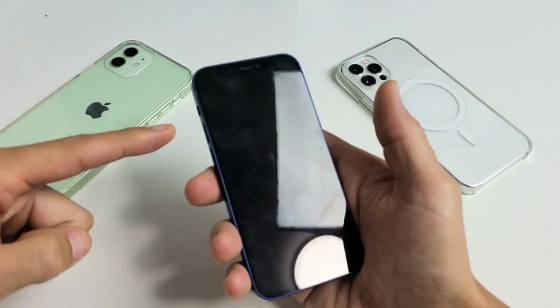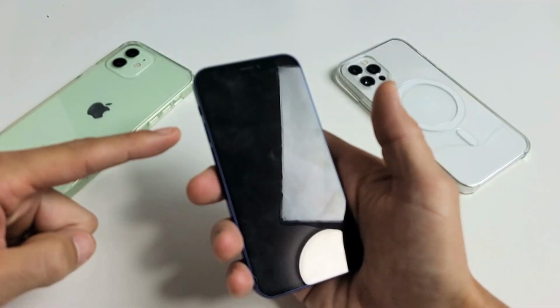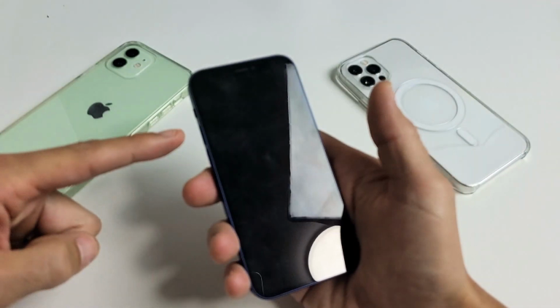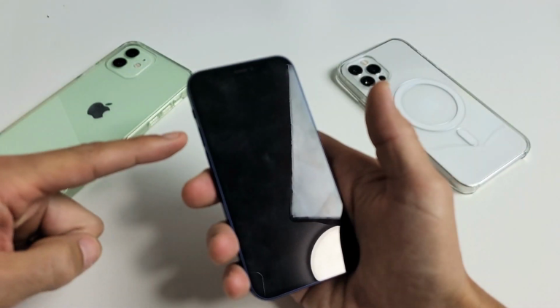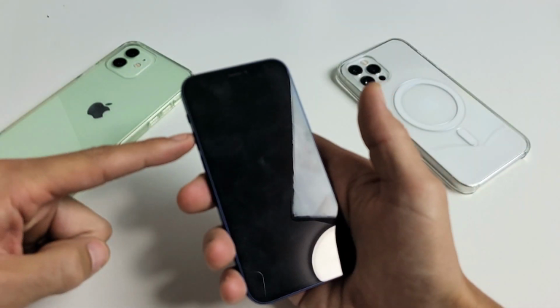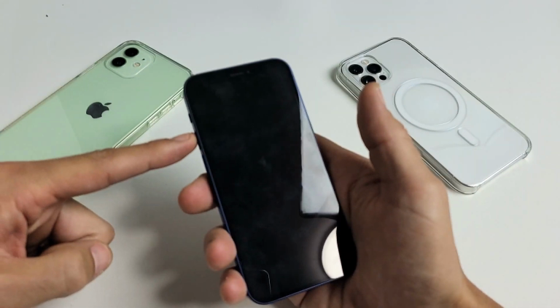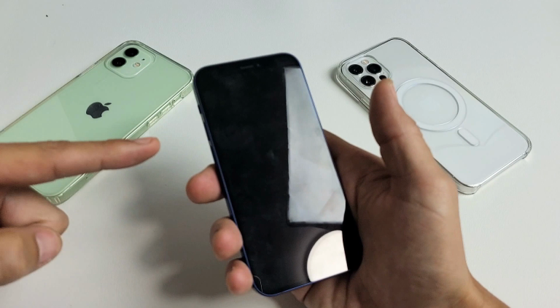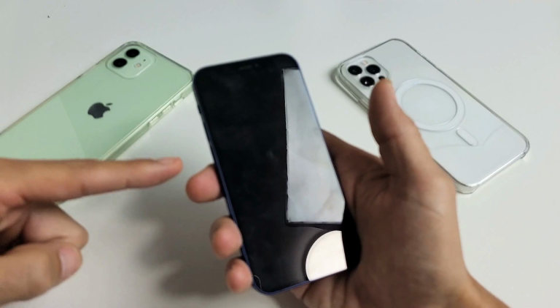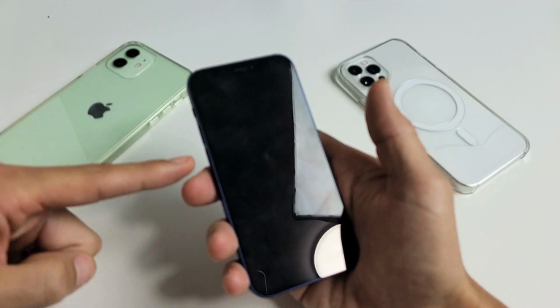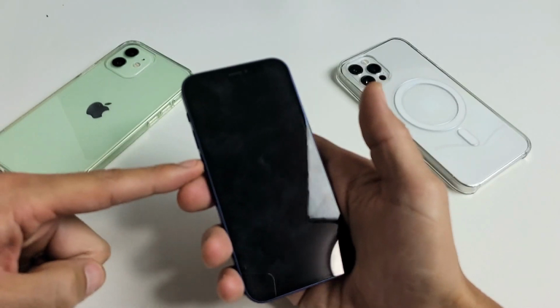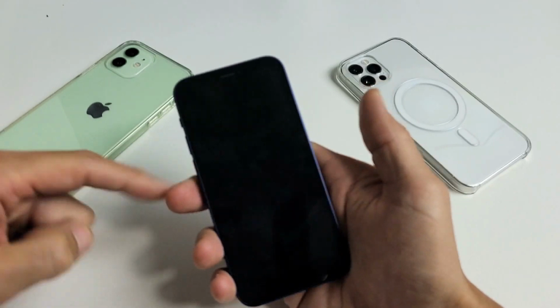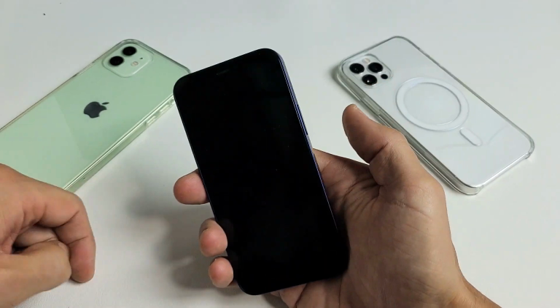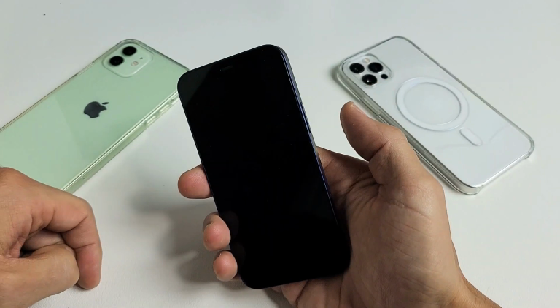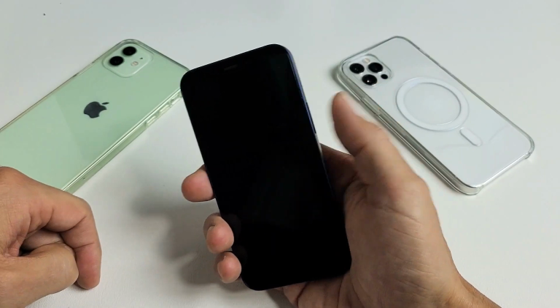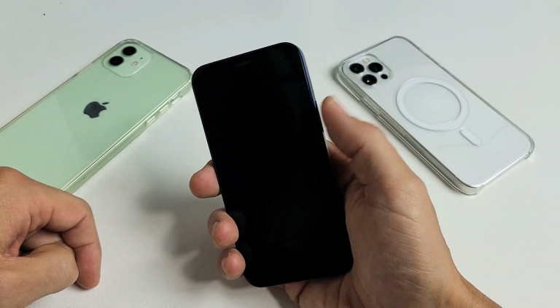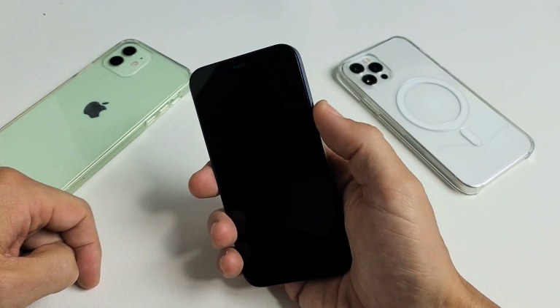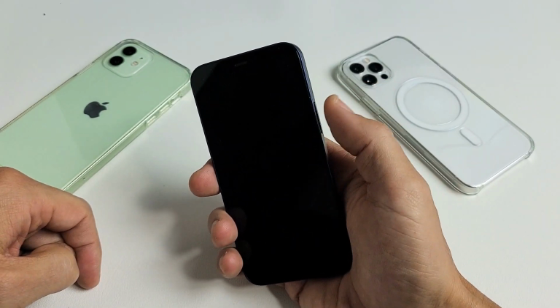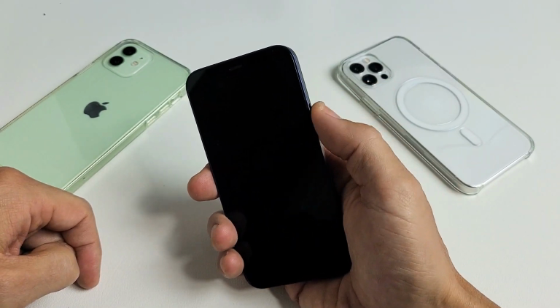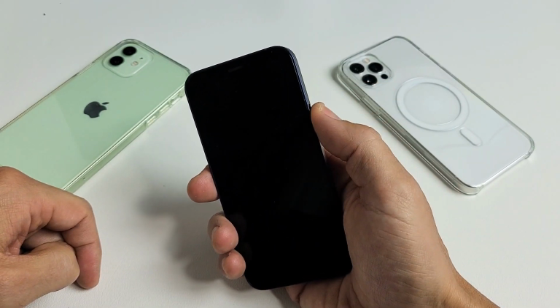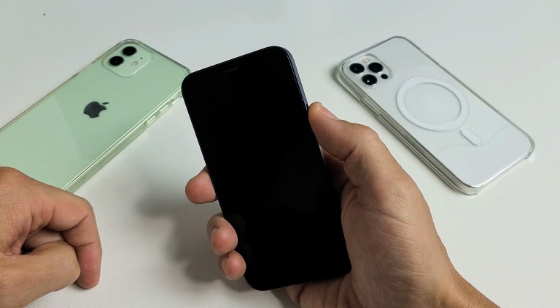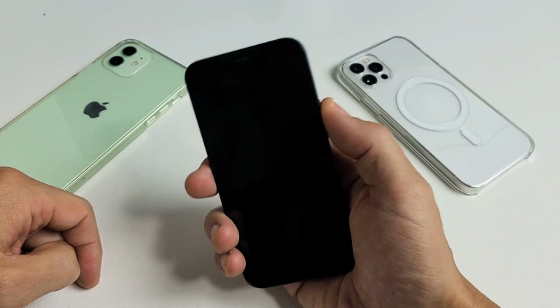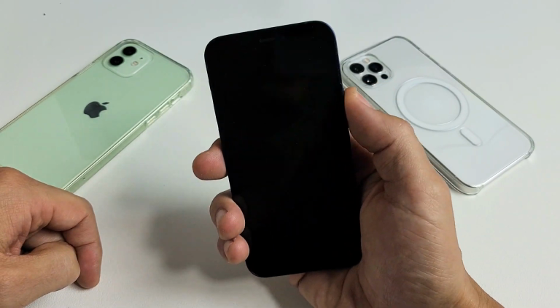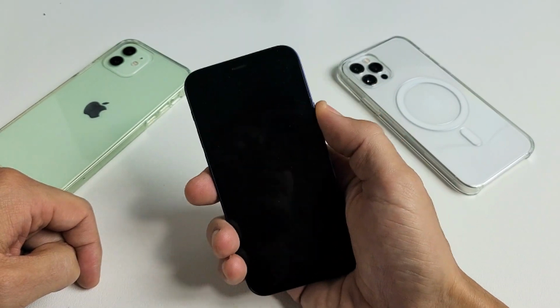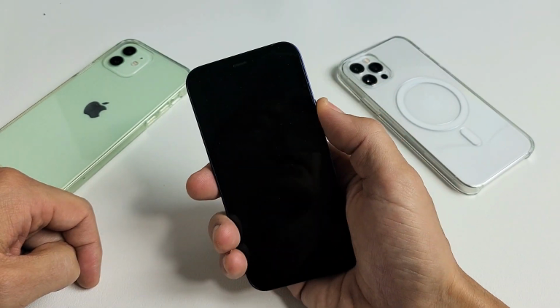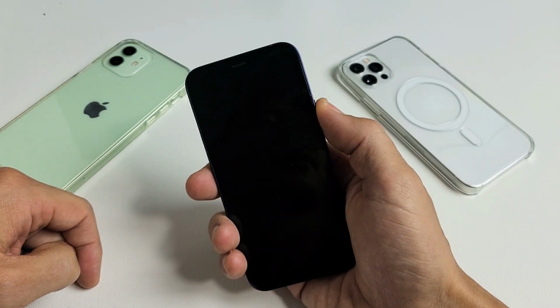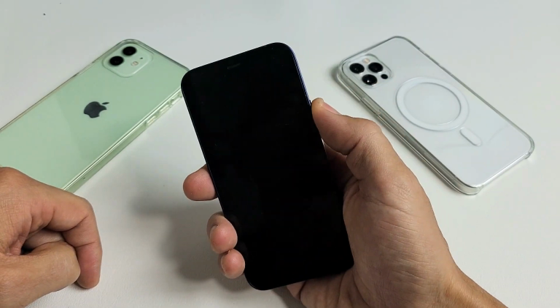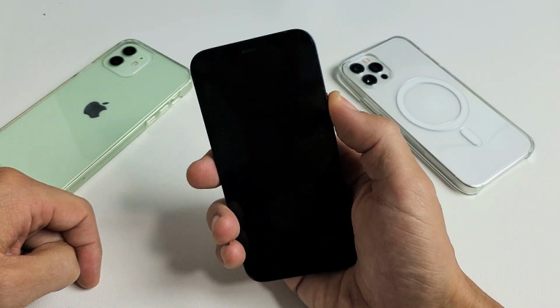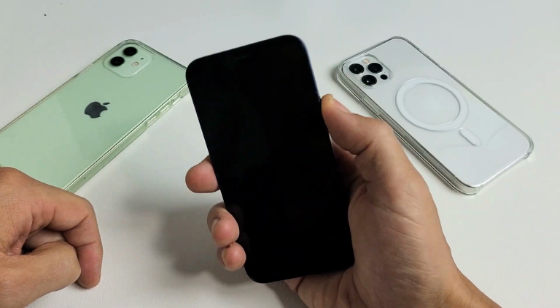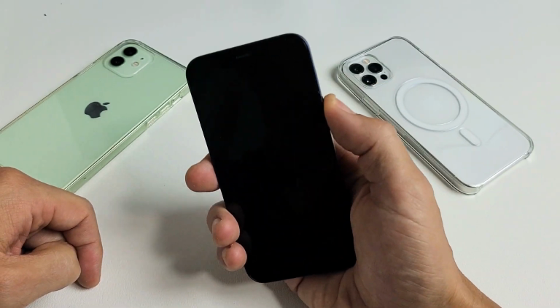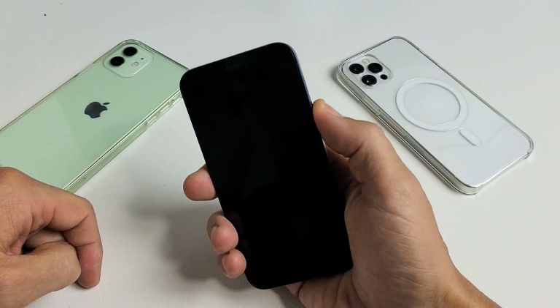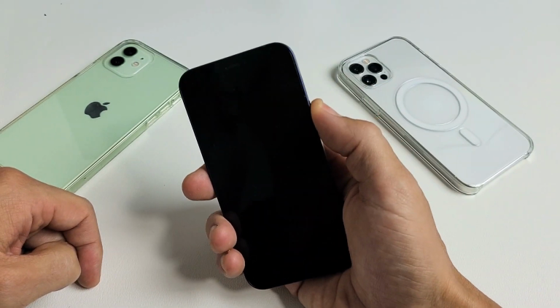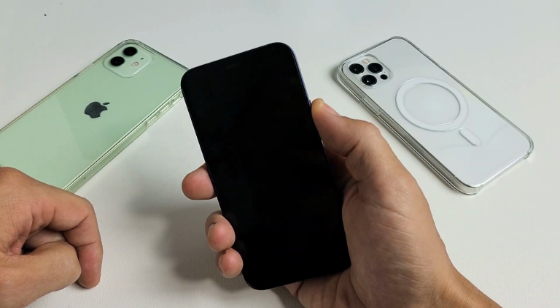It's going to be the volume up, volume down, and then press and hold the power button. Do not let go until you see the Apple logo.